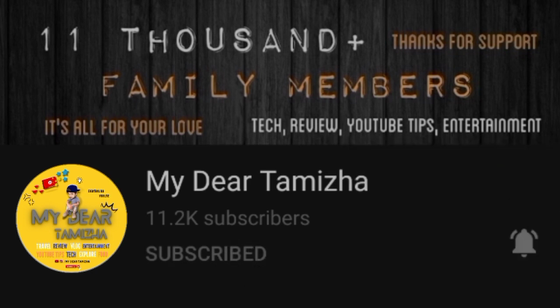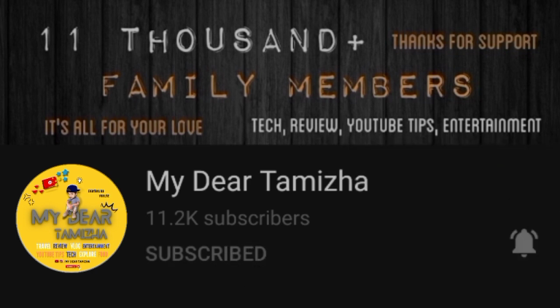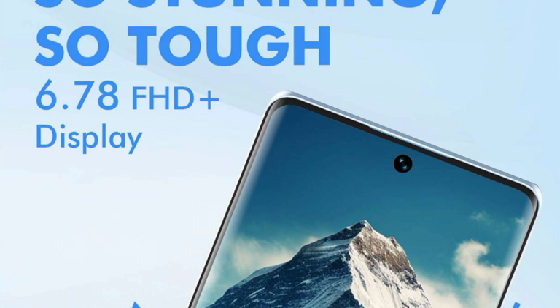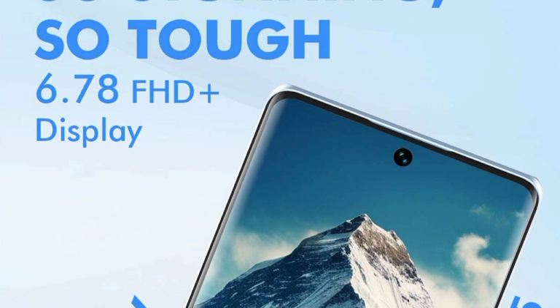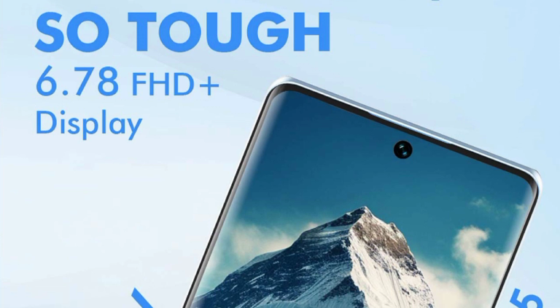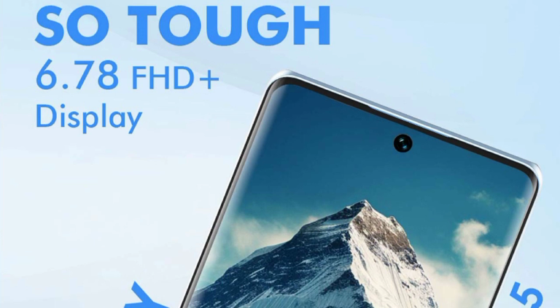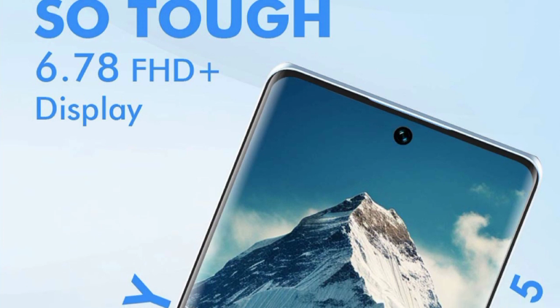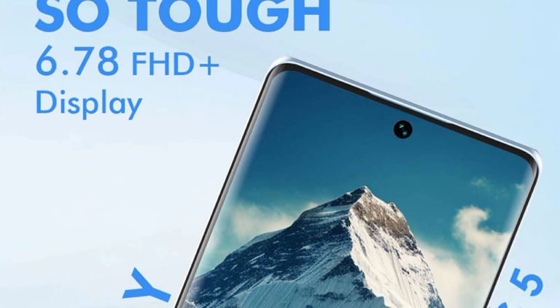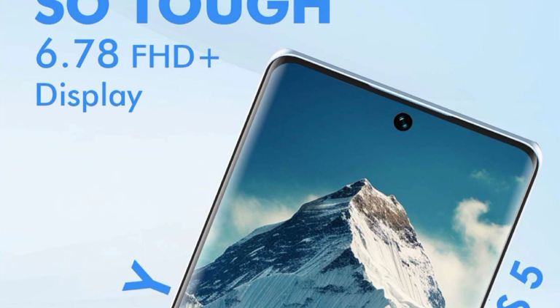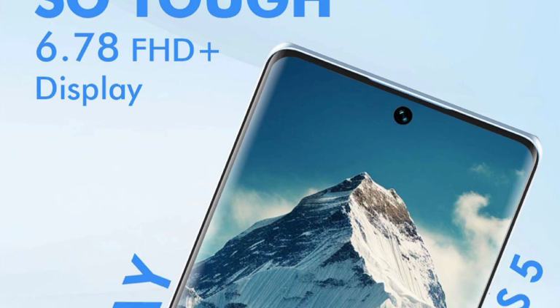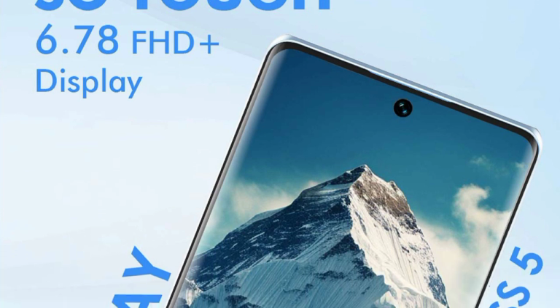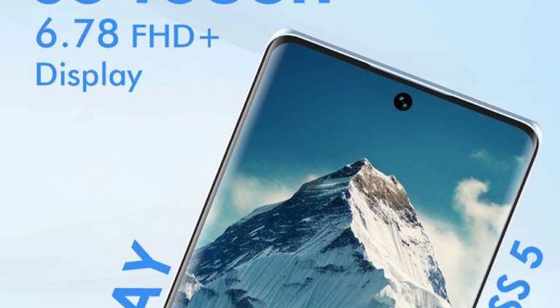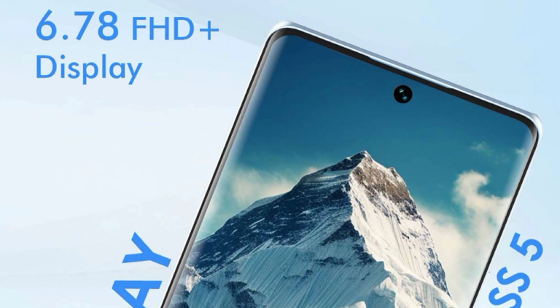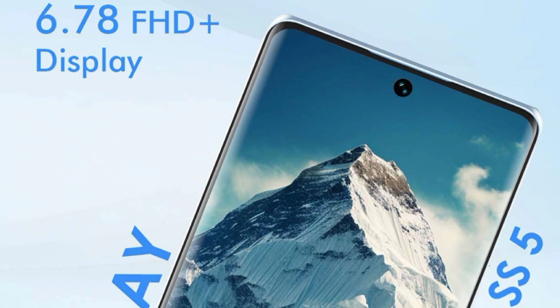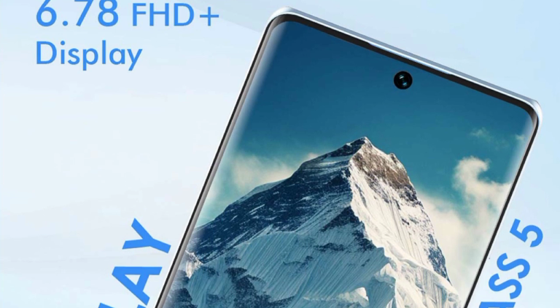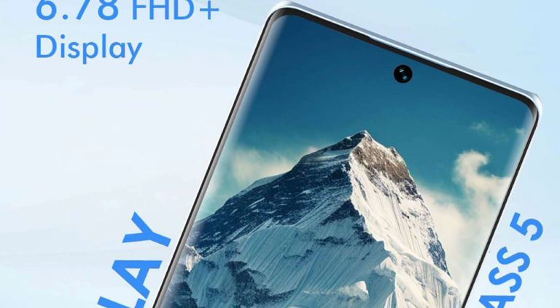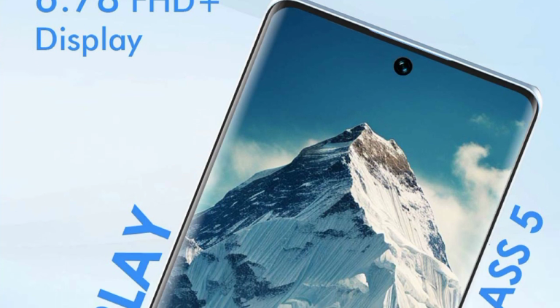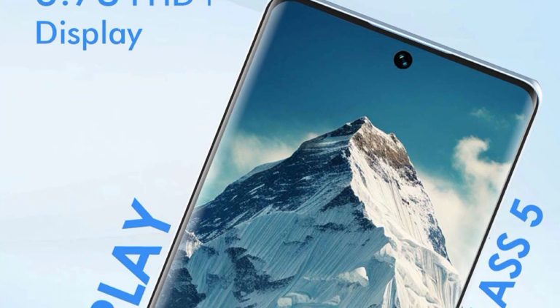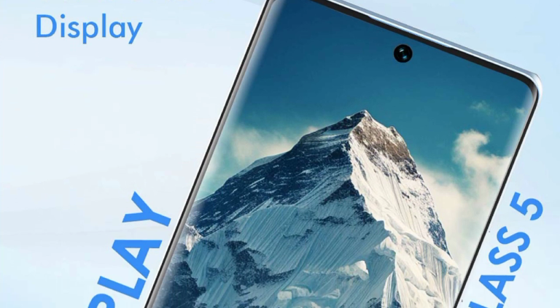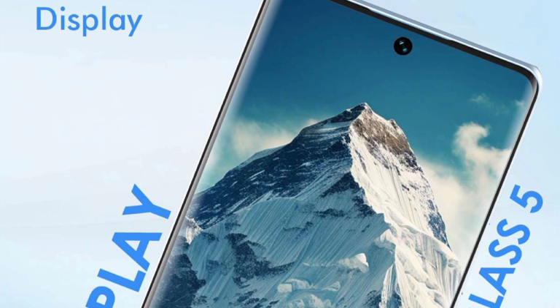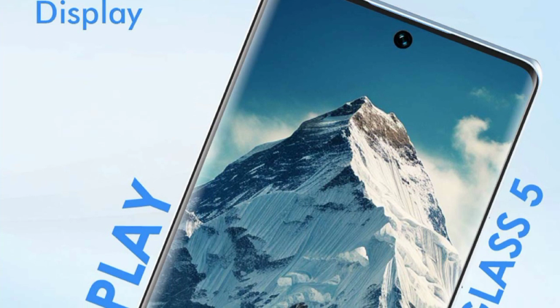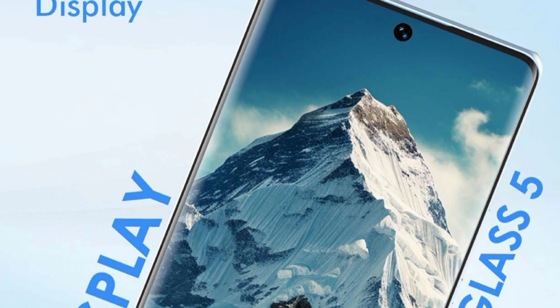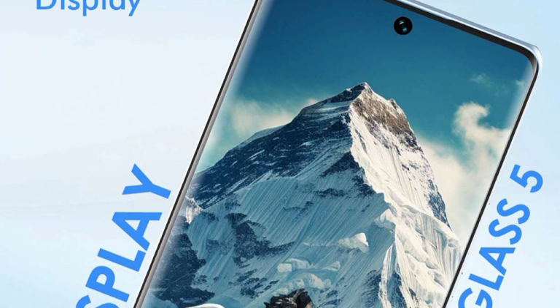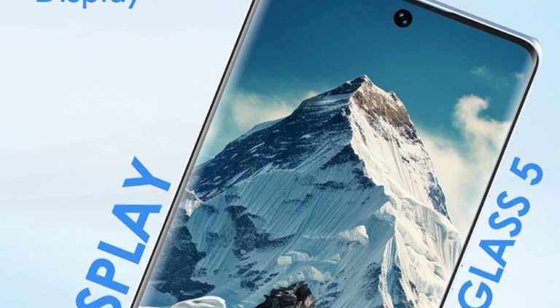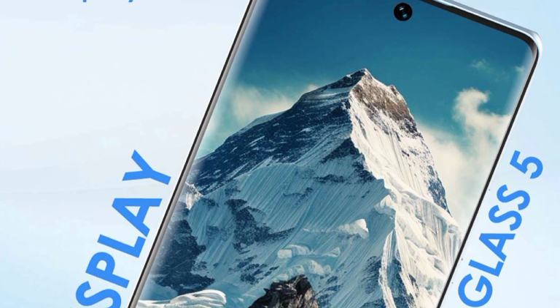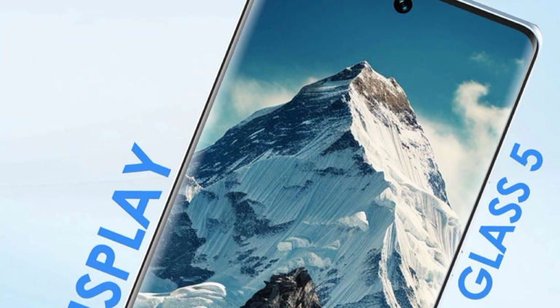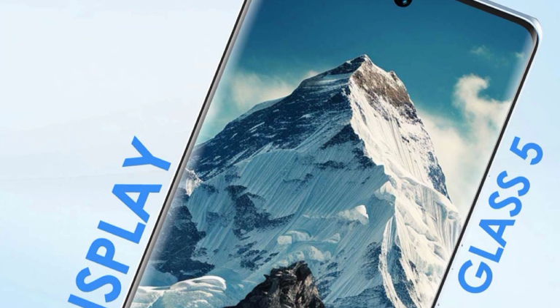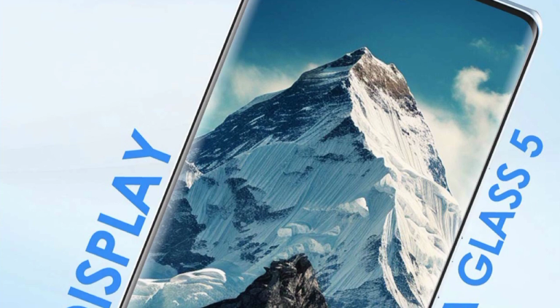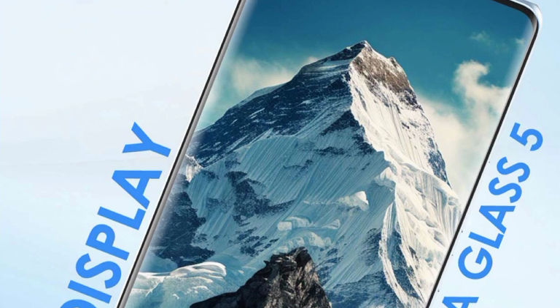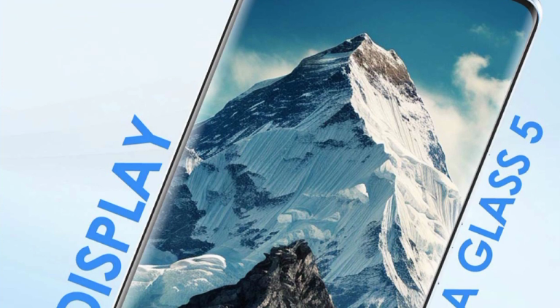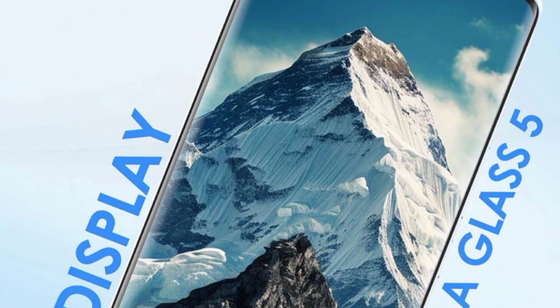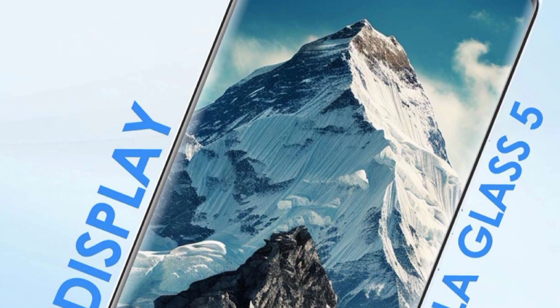The ITEL S23 Plus features a 6.78-inch Full HD Plus 3D curved AMOLED display.